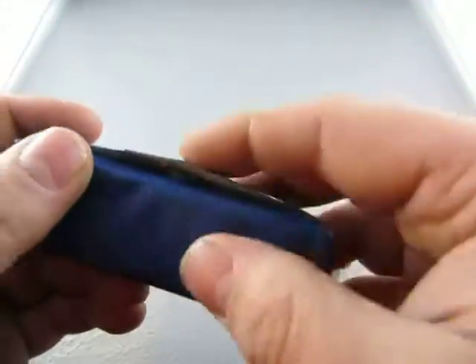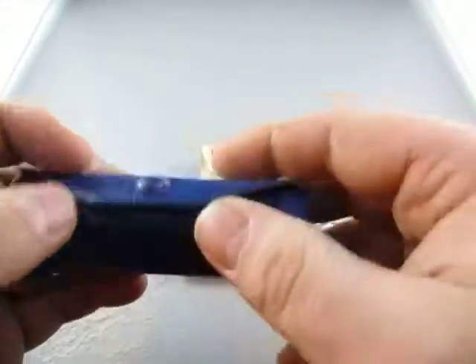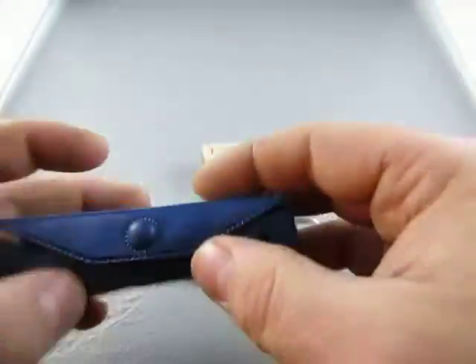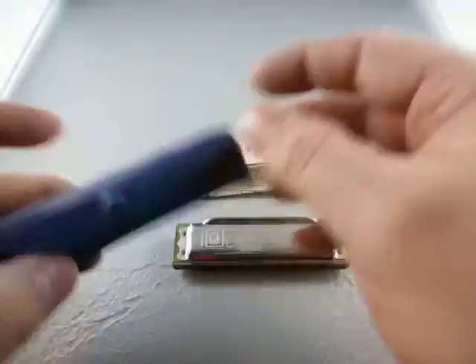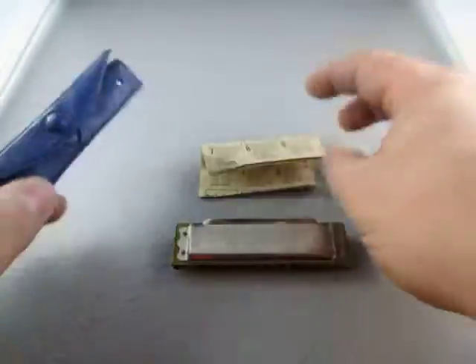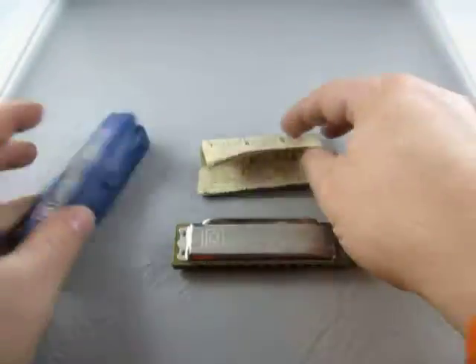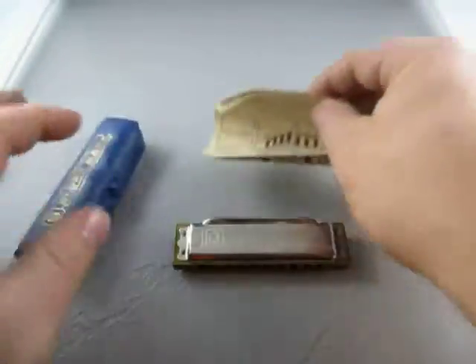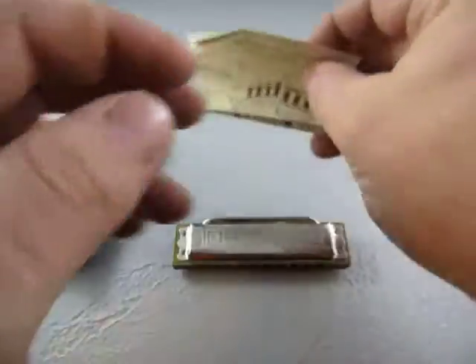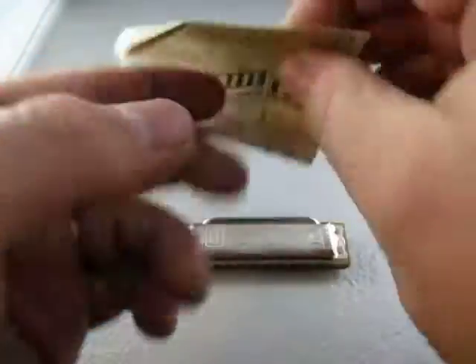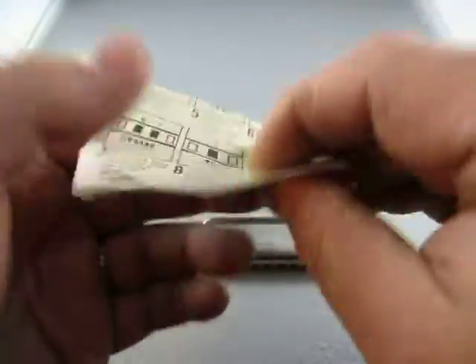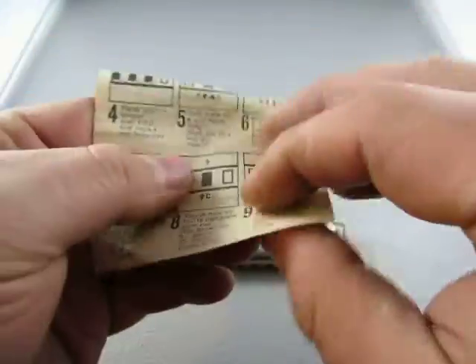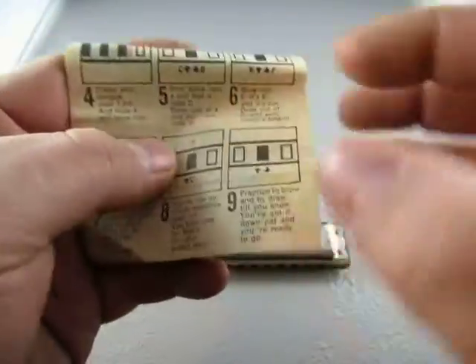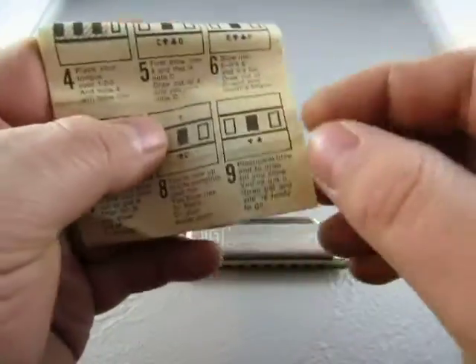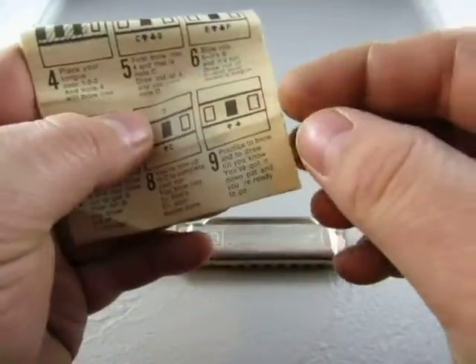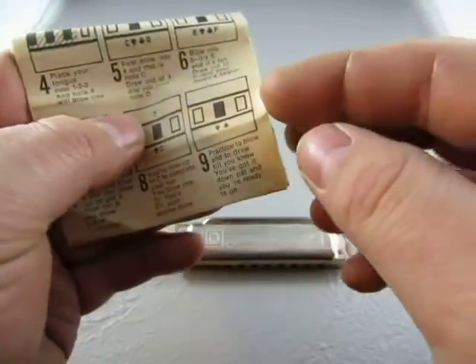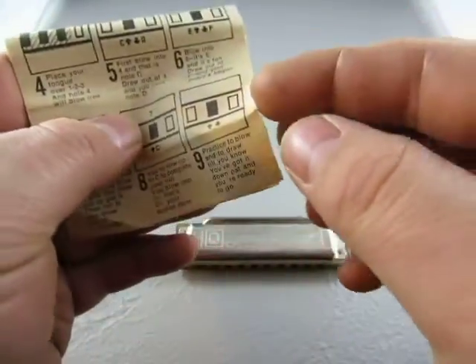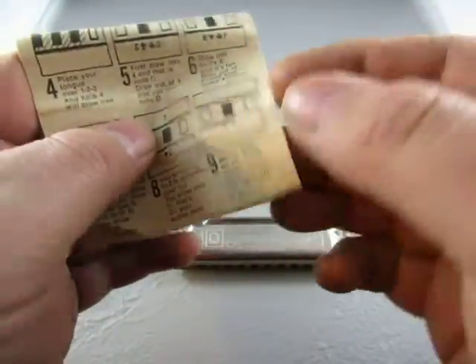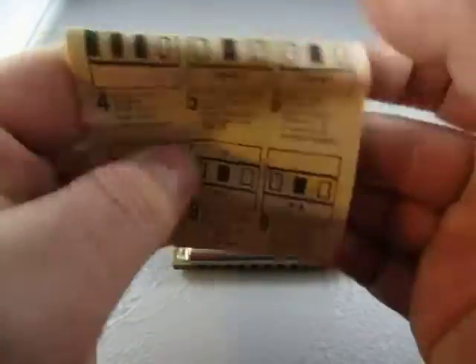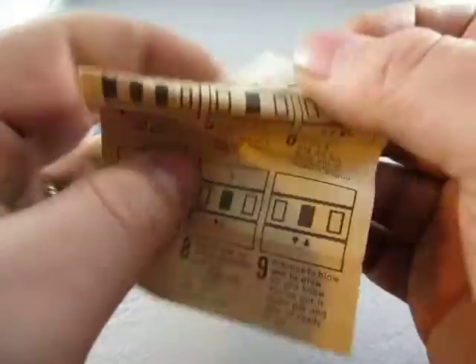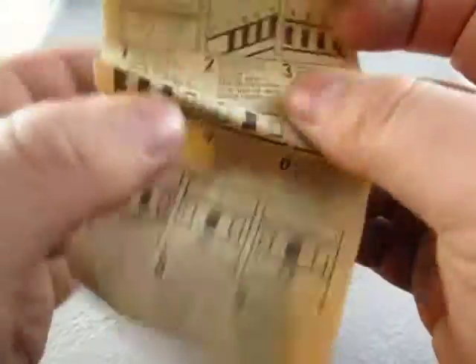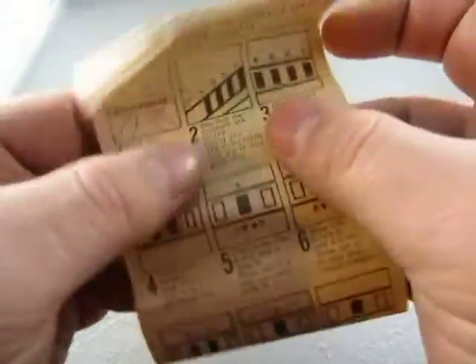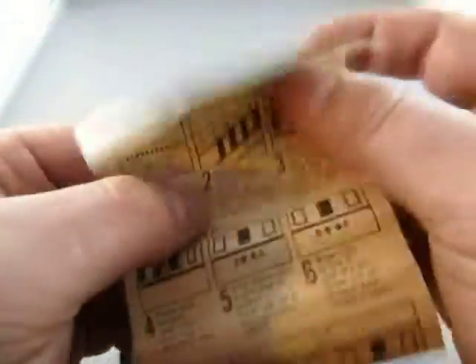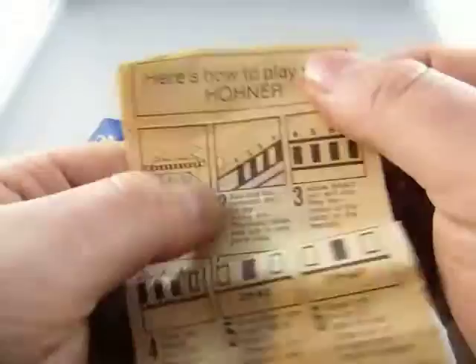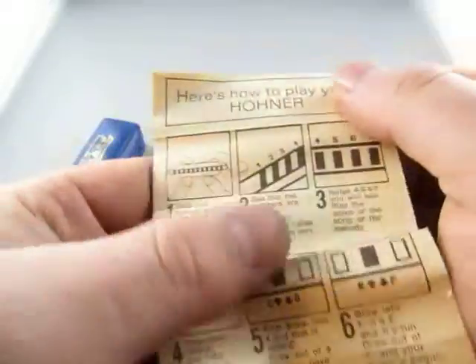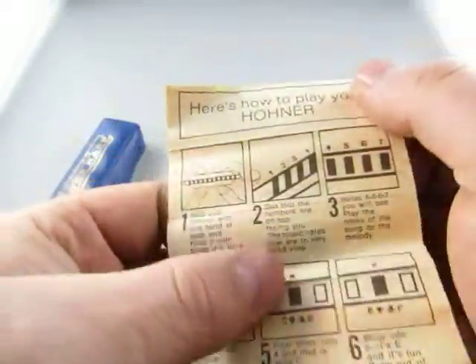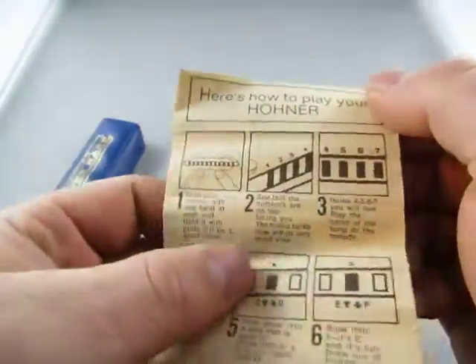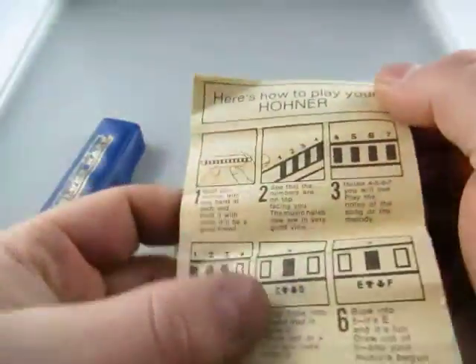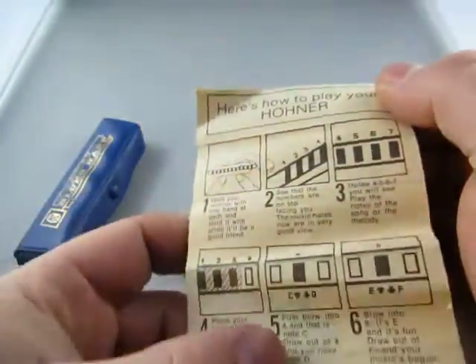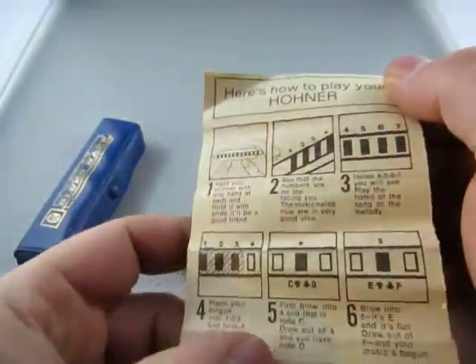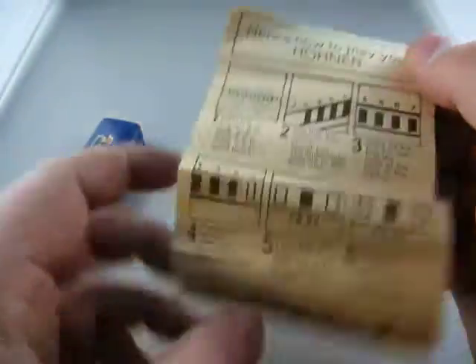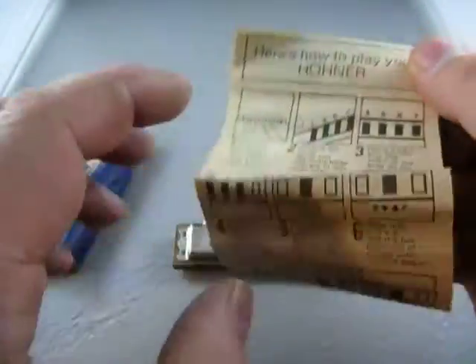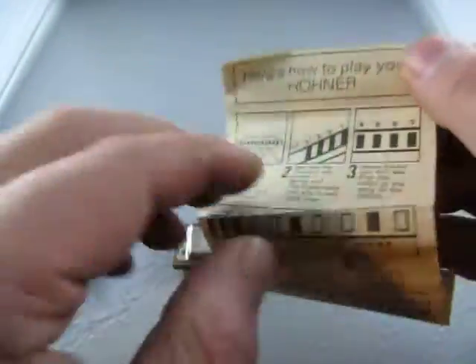That goes in there. You also got this here — 'How to Play Your Hohner' instruction booklet.